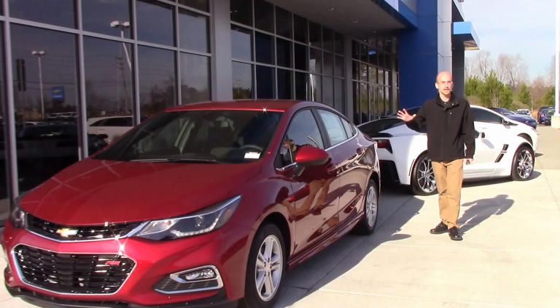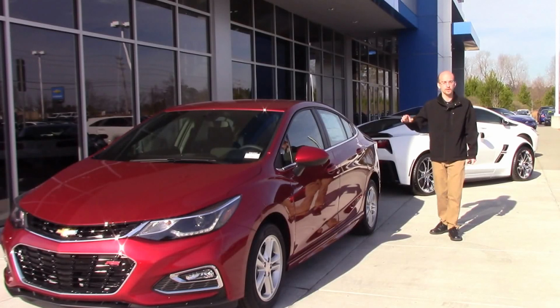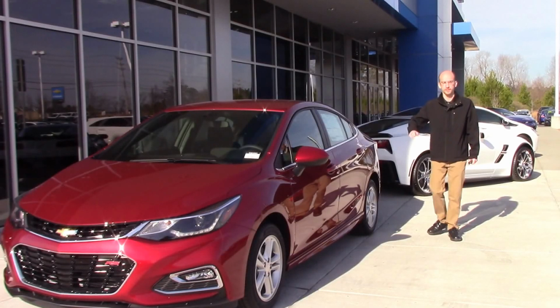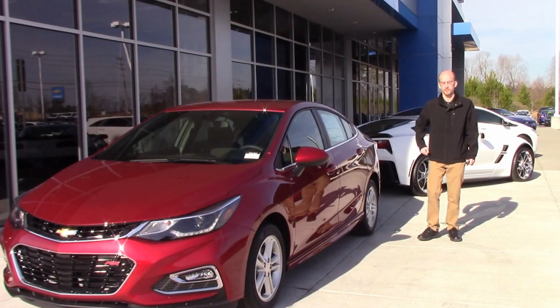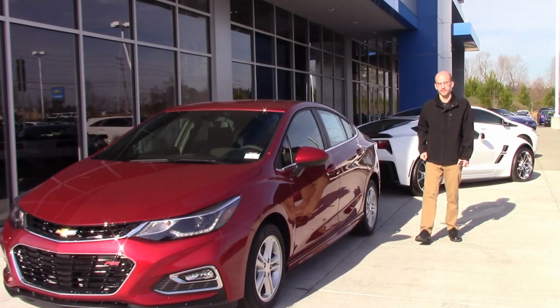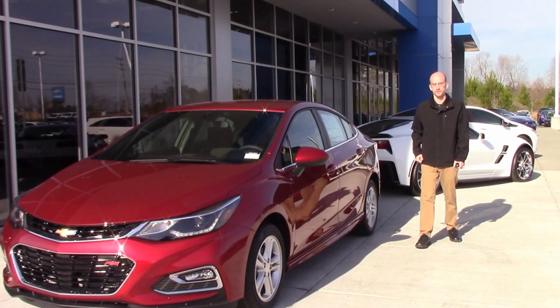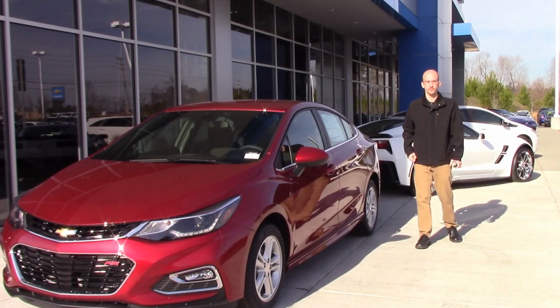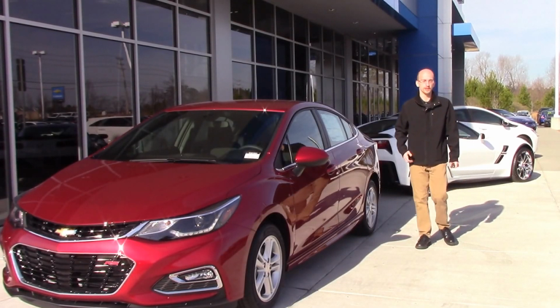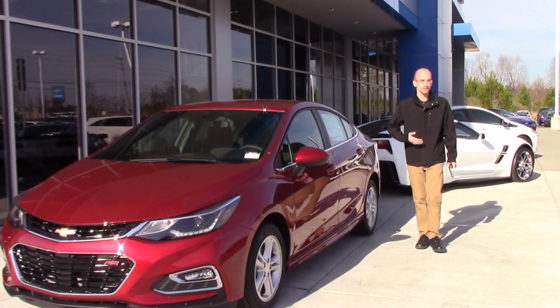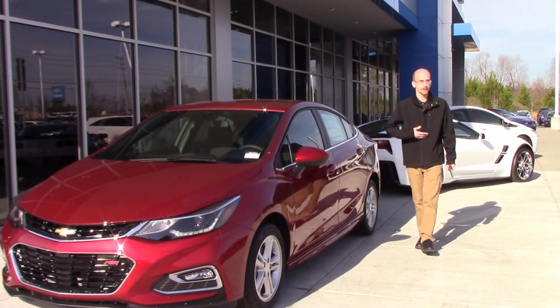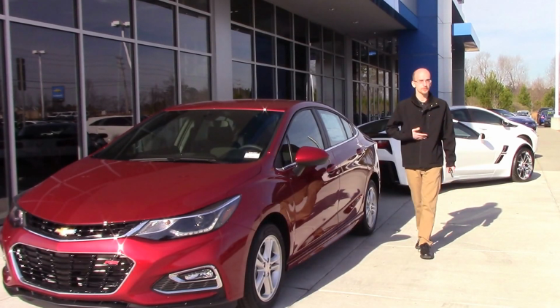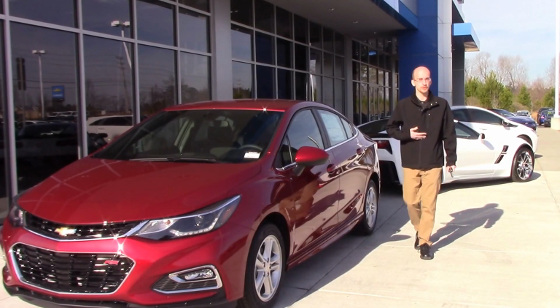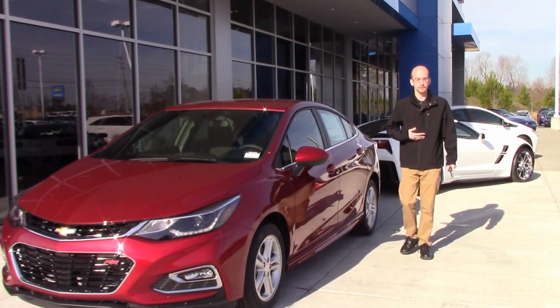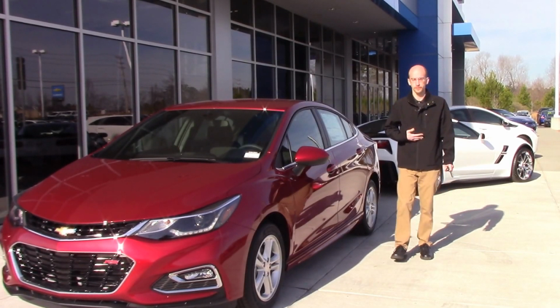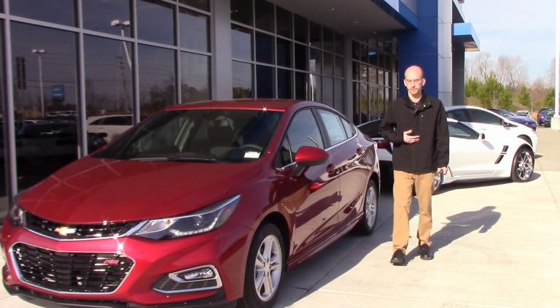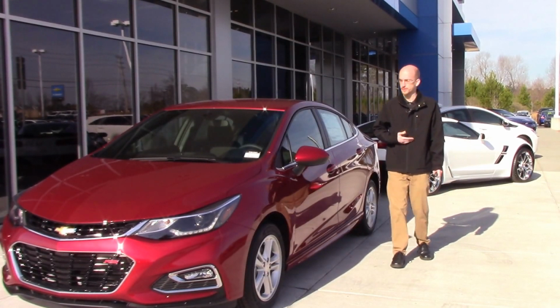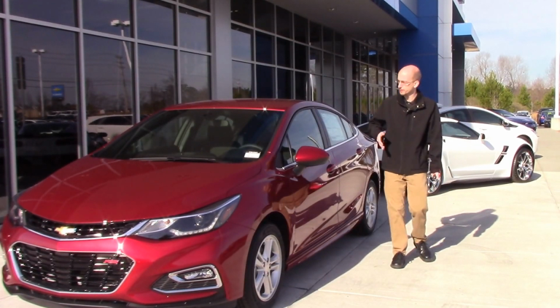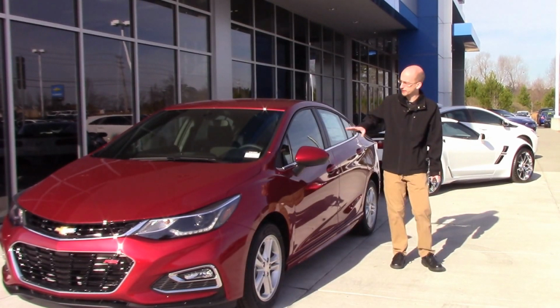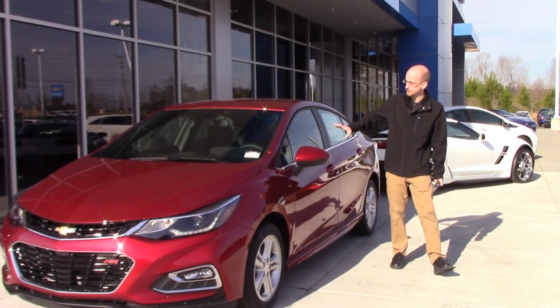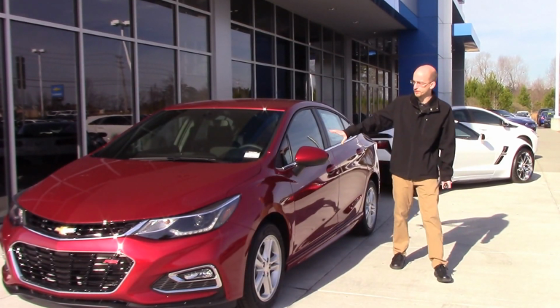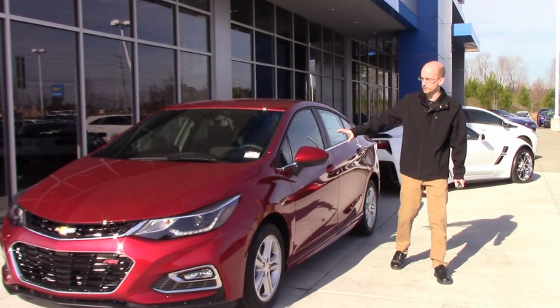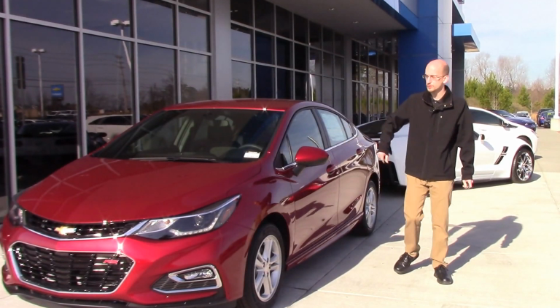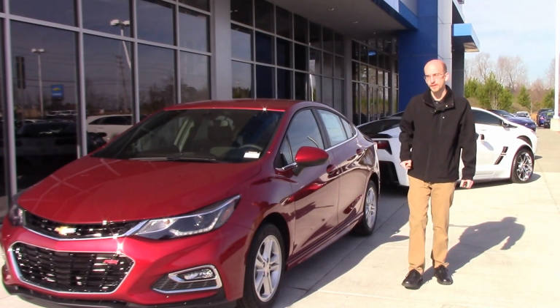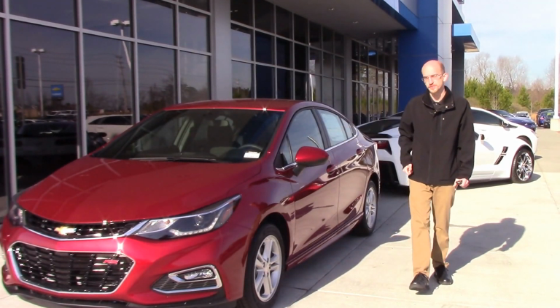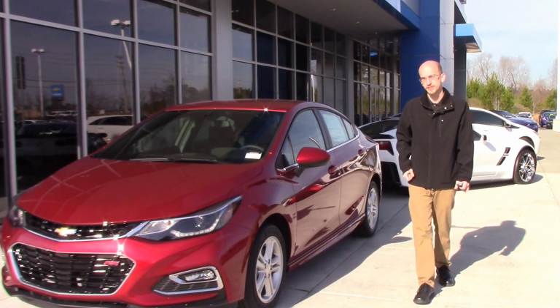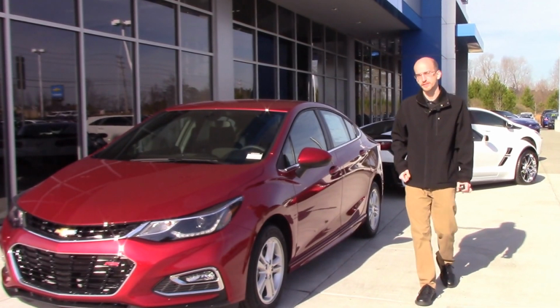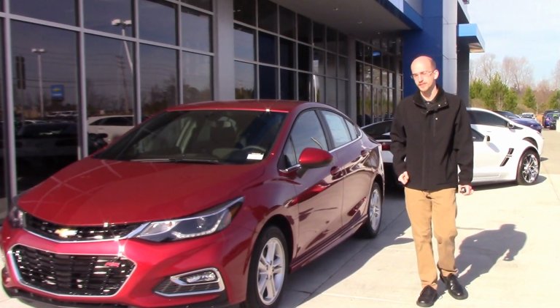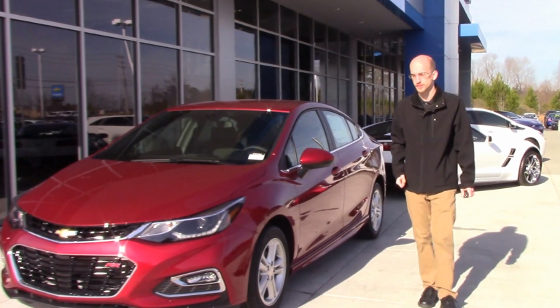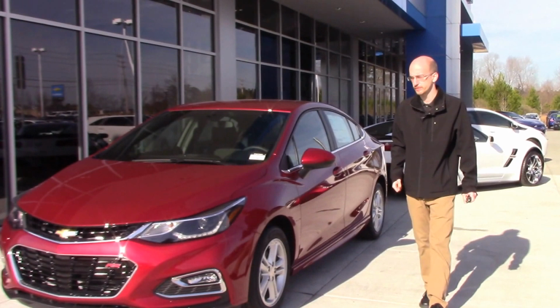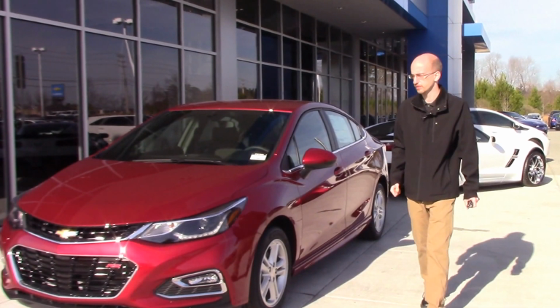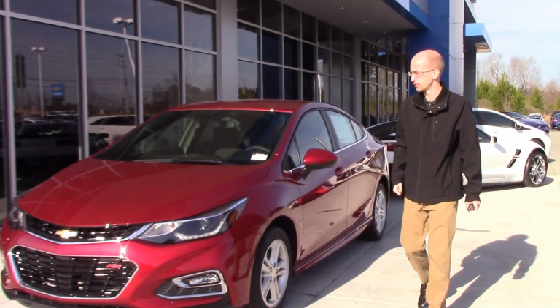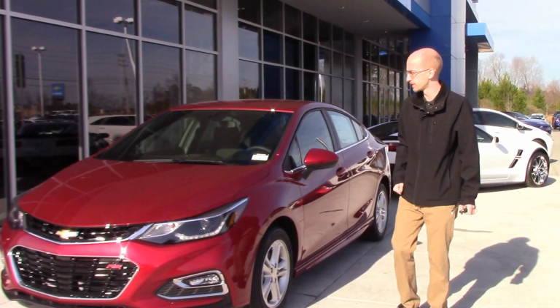Hi, welcome to Huber Vester Chevrolet. My name is Sean Borgstrom. Today we're taking on this beautiful 2017 Chevy Cruze.